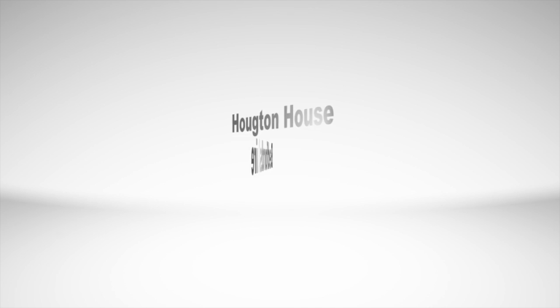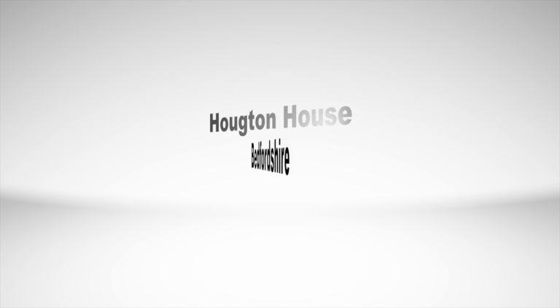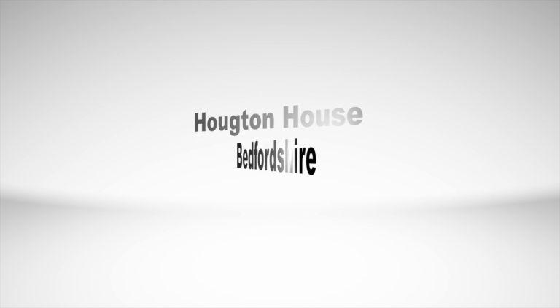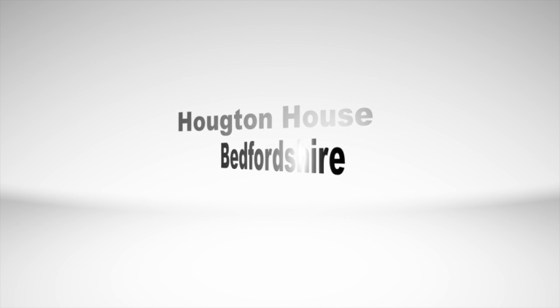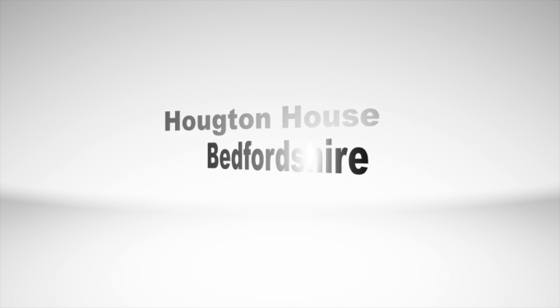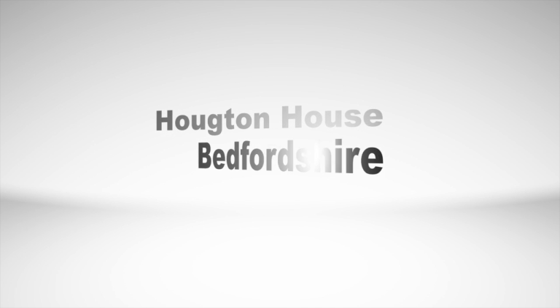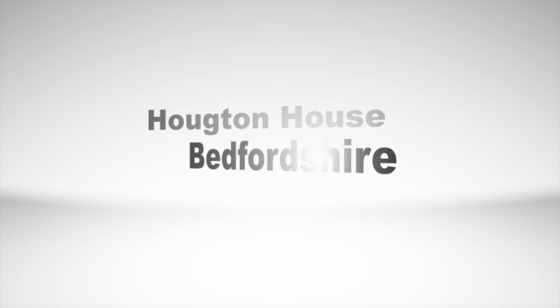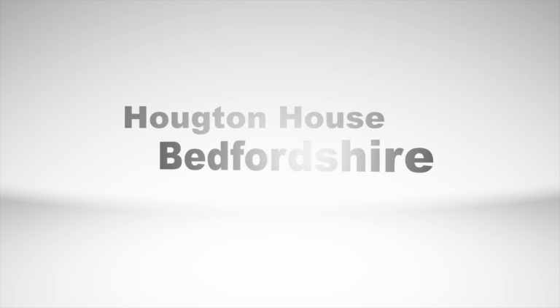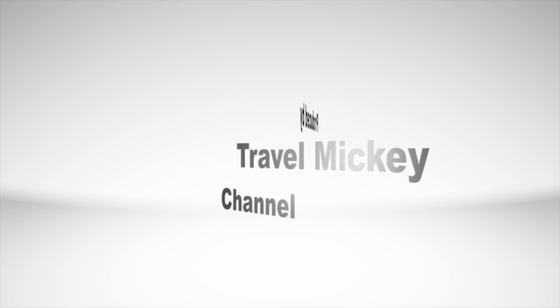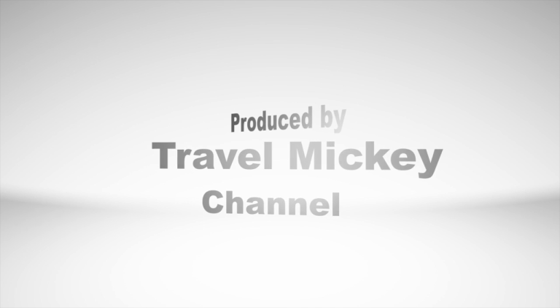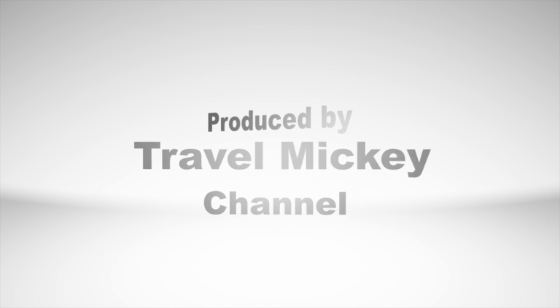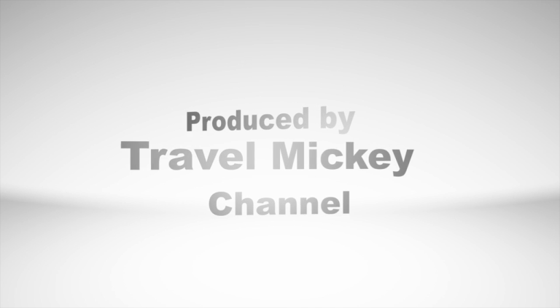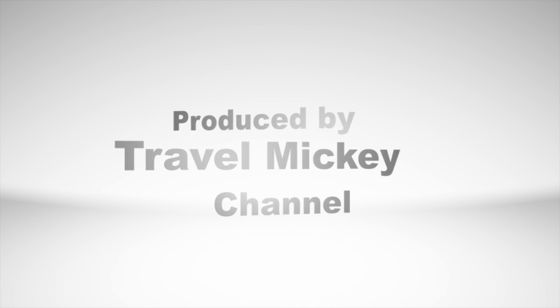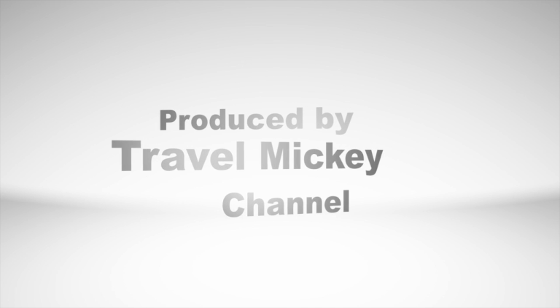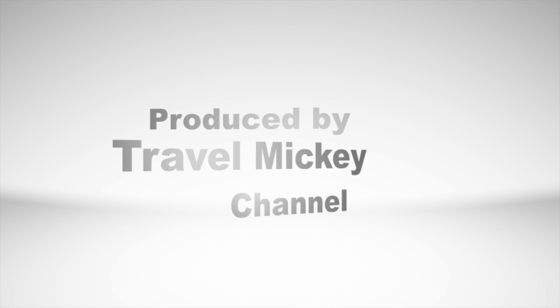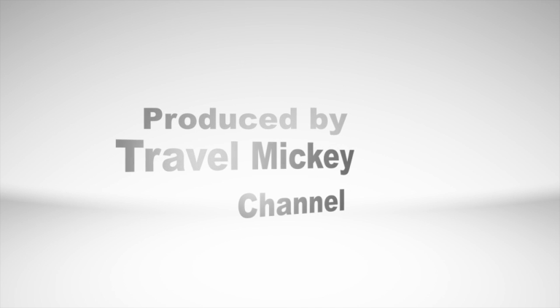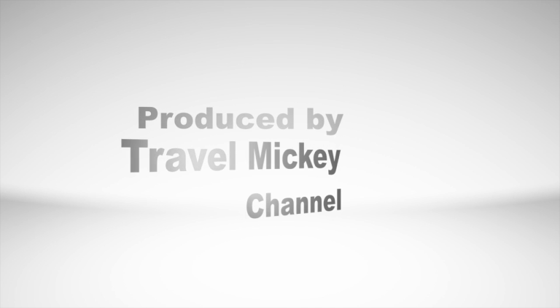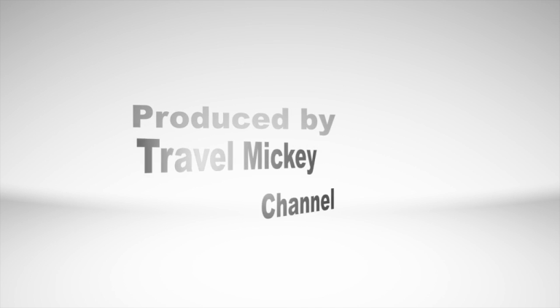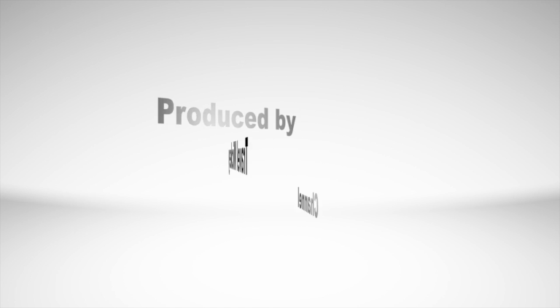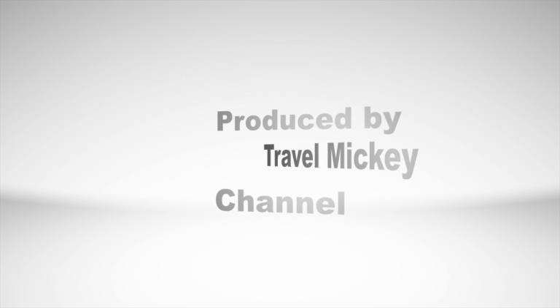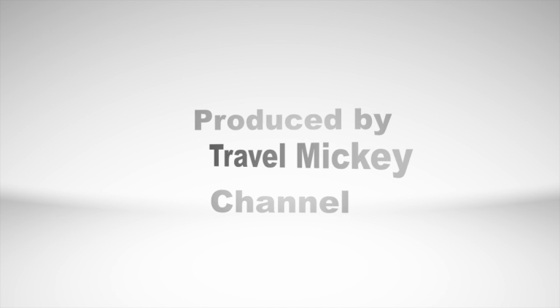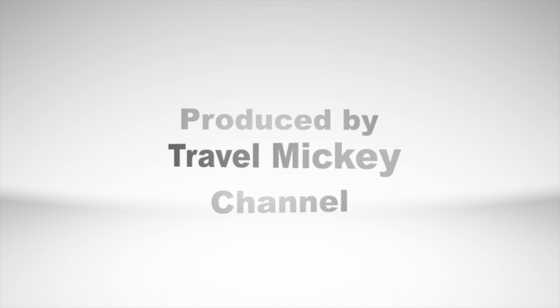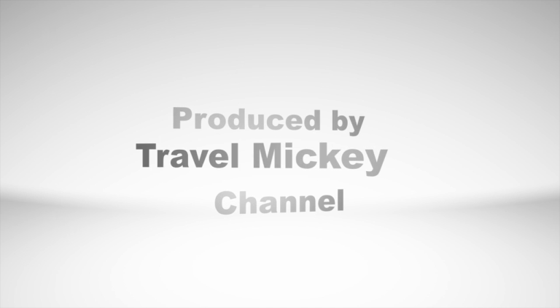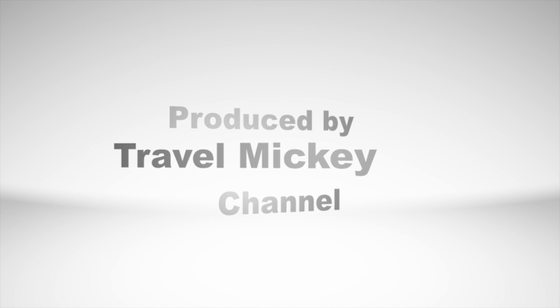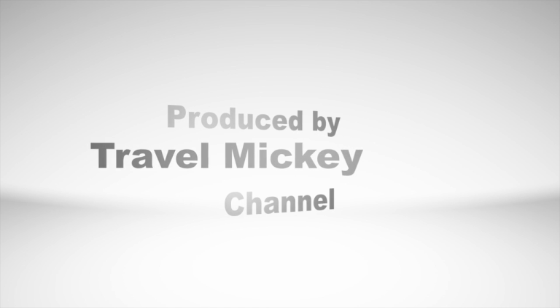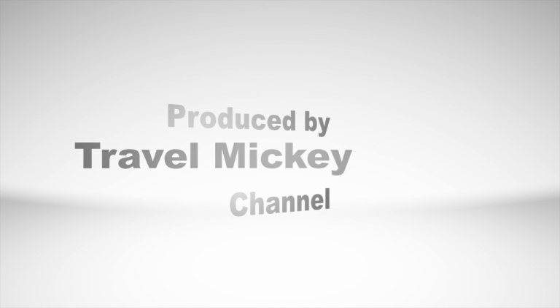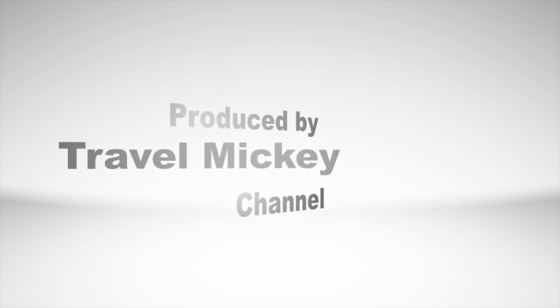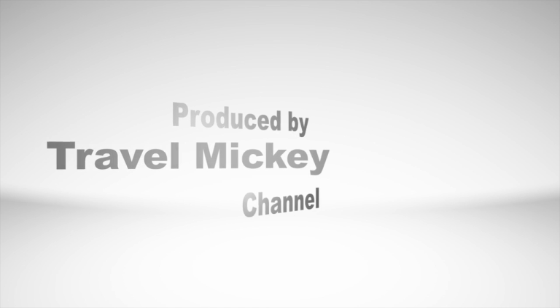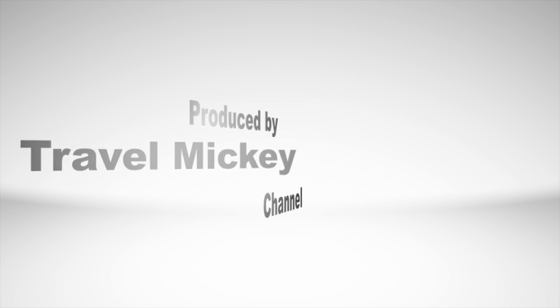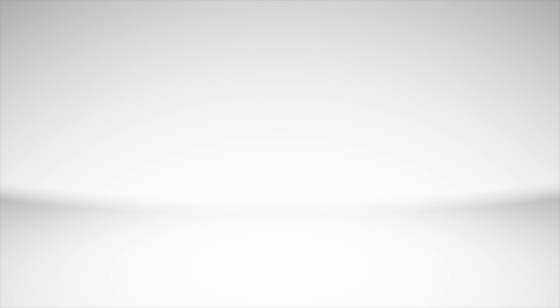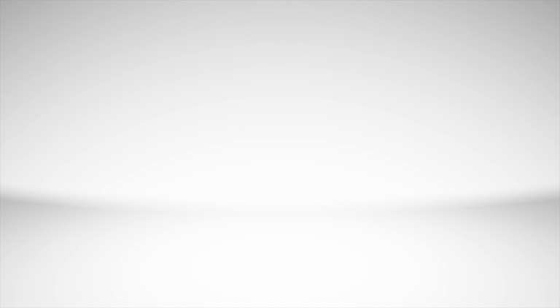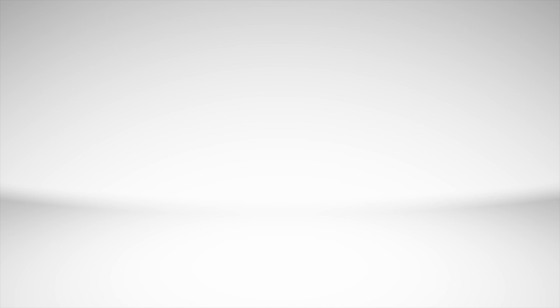Houghton House in Bedfordshire. Go Places with Travel Mickey, the number one travel channel.